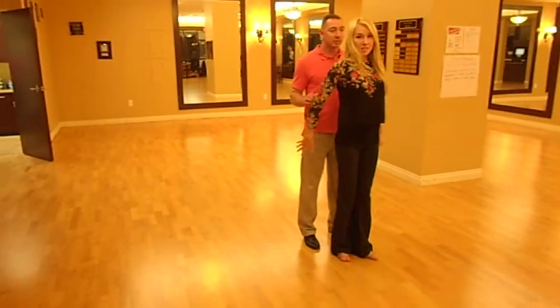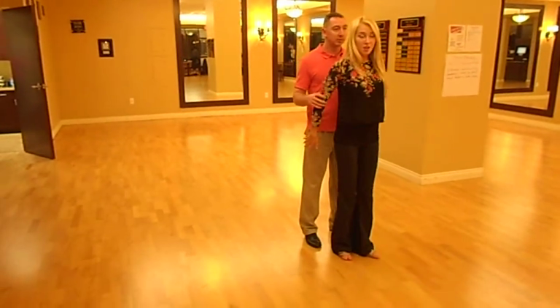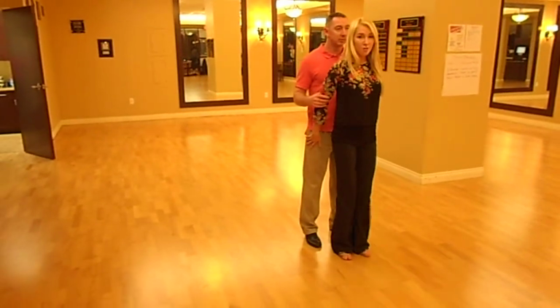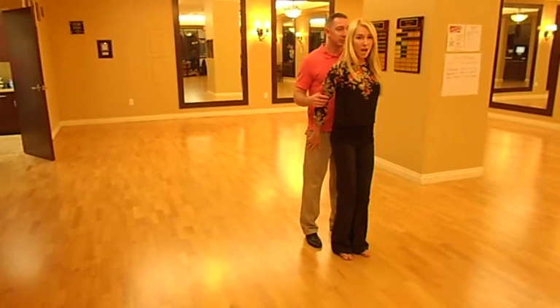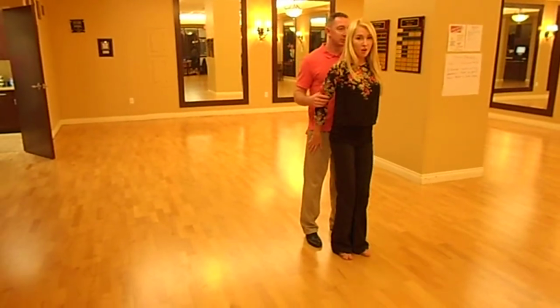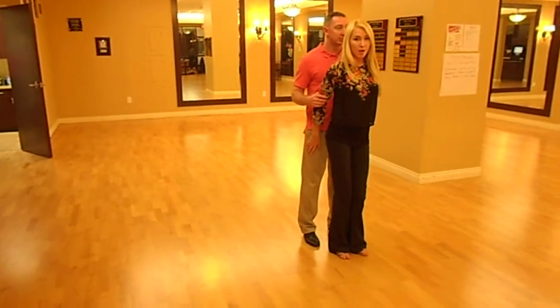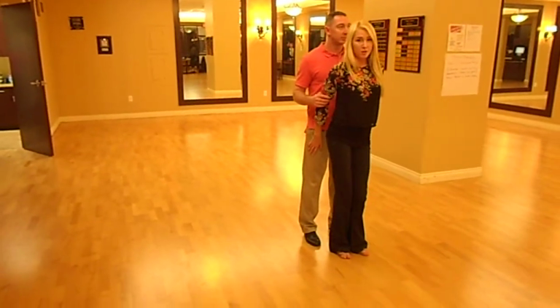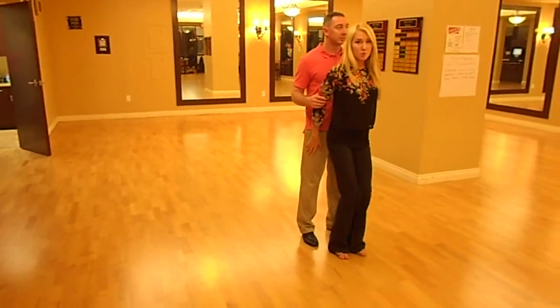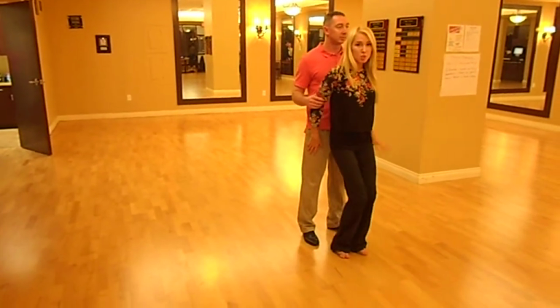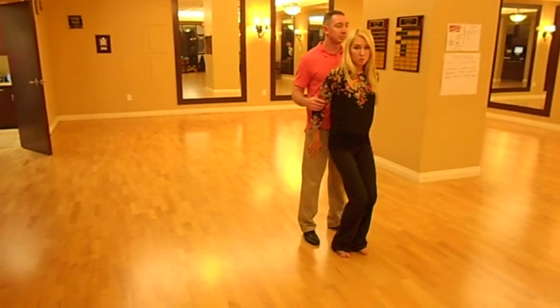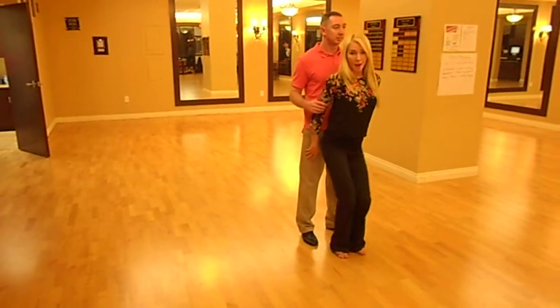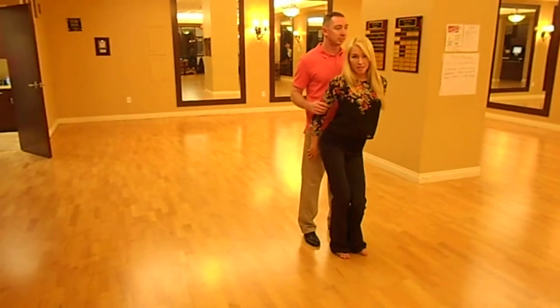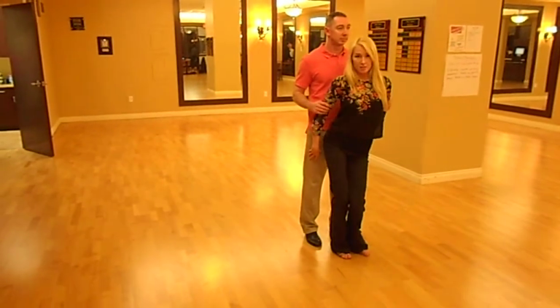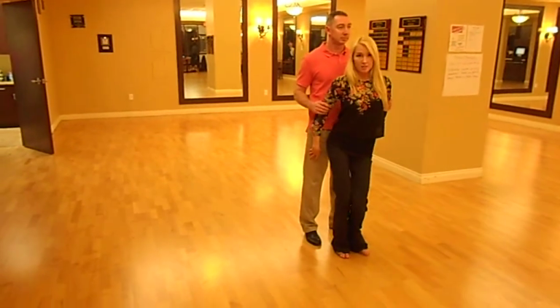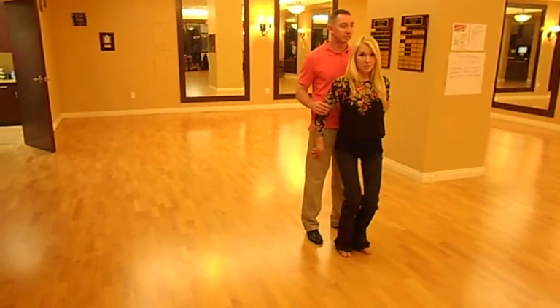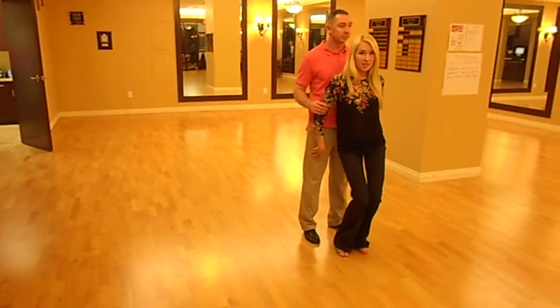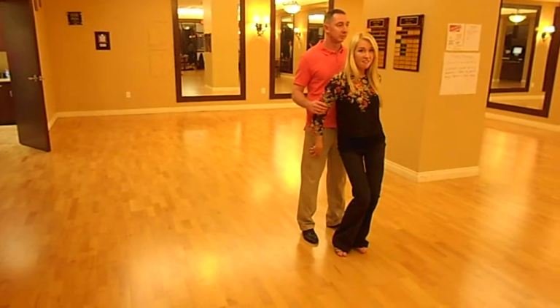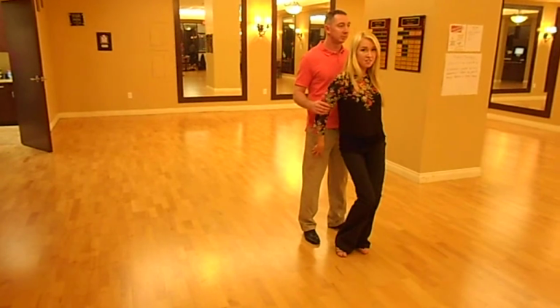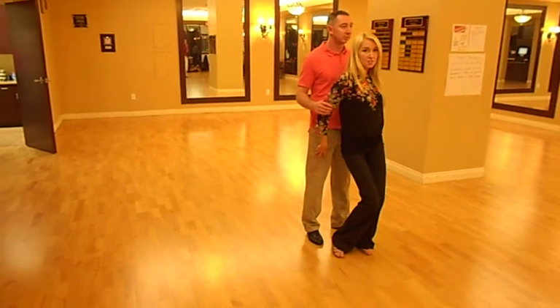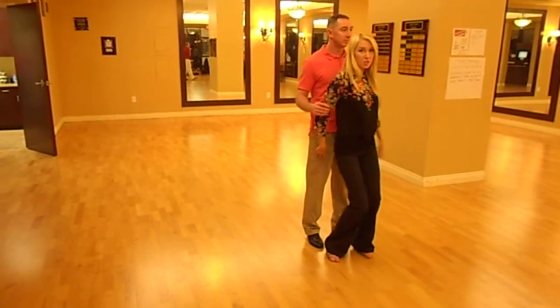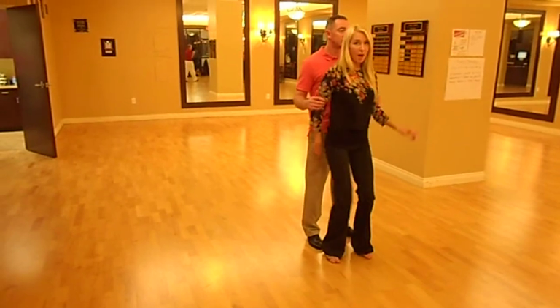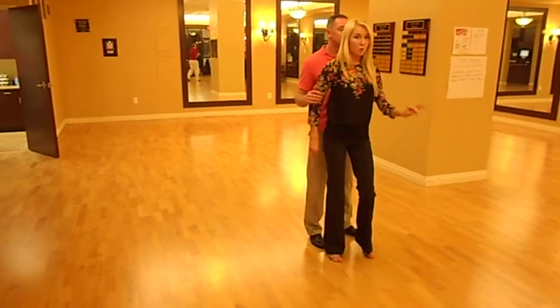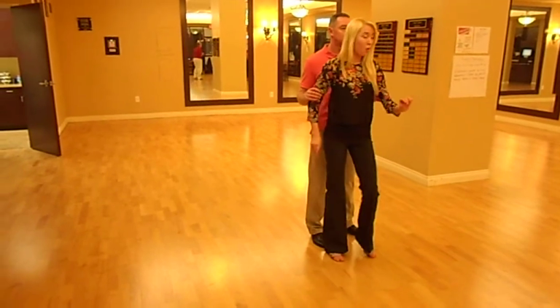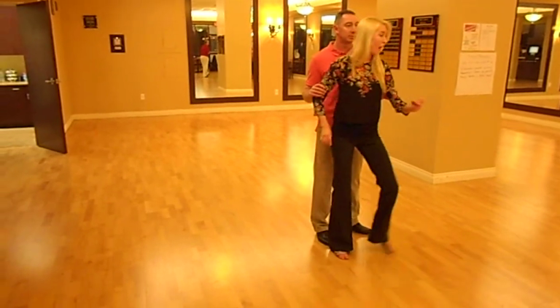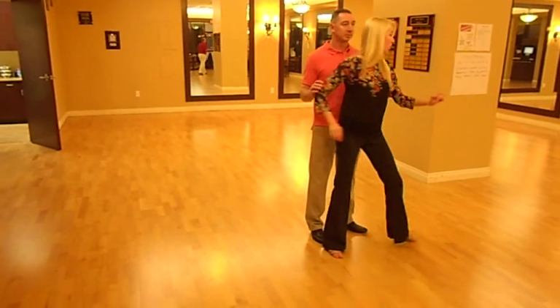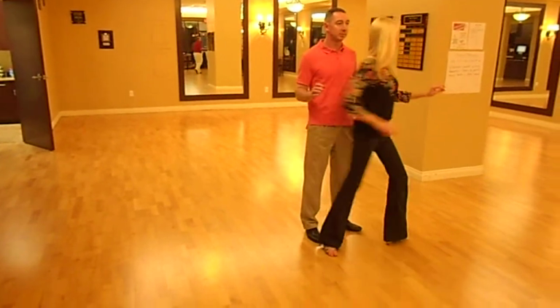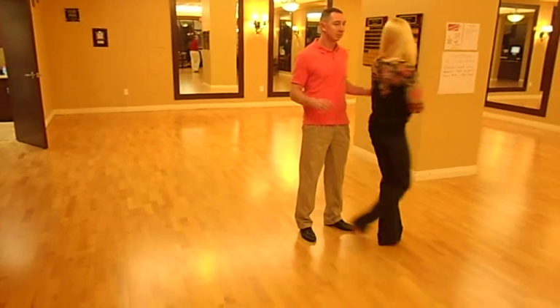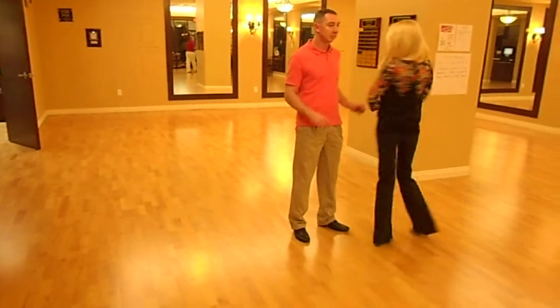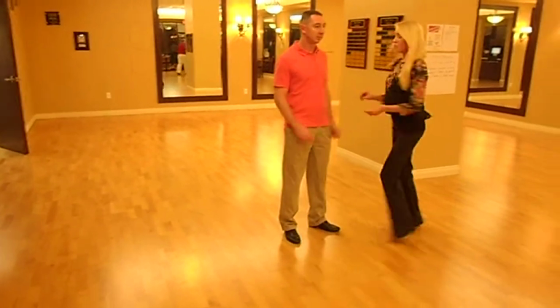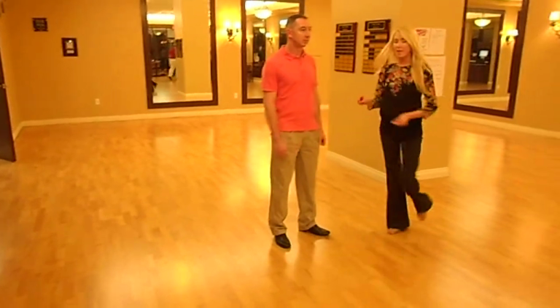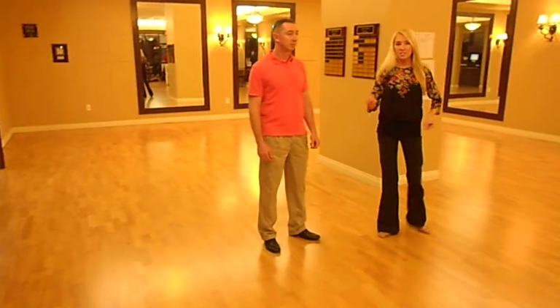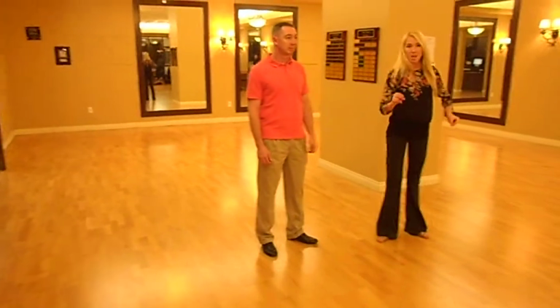Now here we have our wiggle to the right, to the left, to the right. Roll out. Quick, quick, slow.